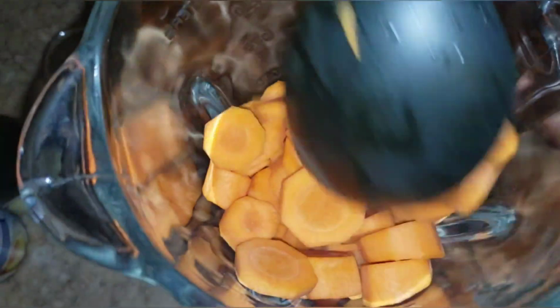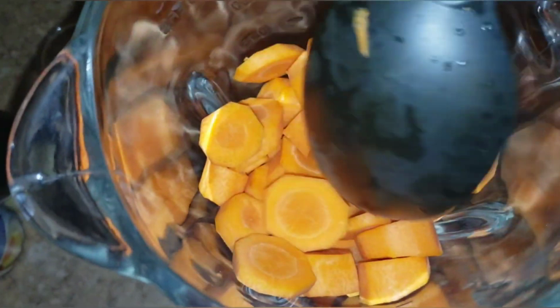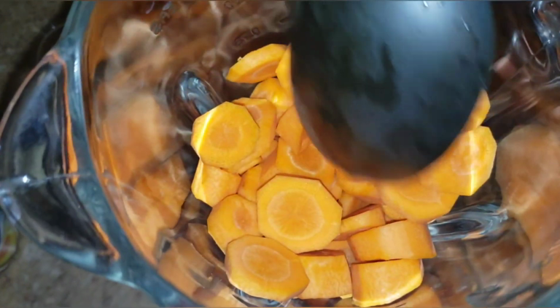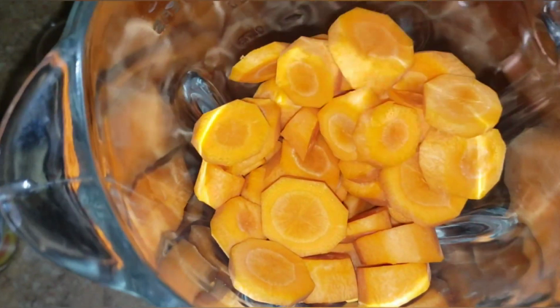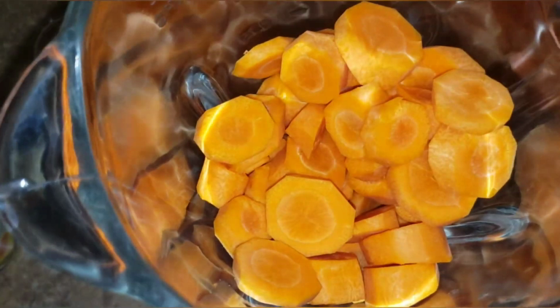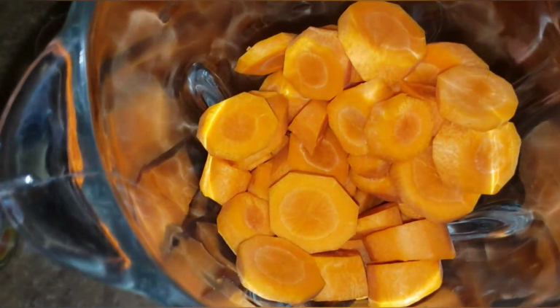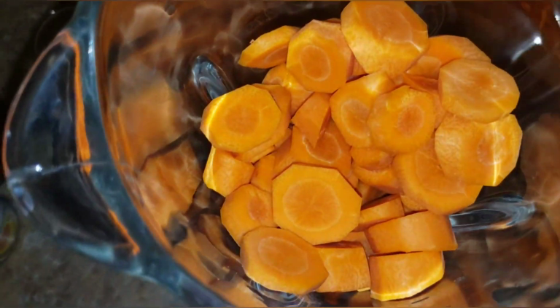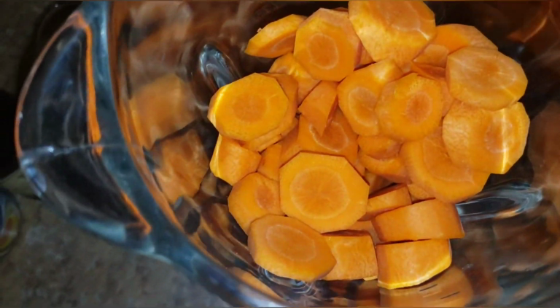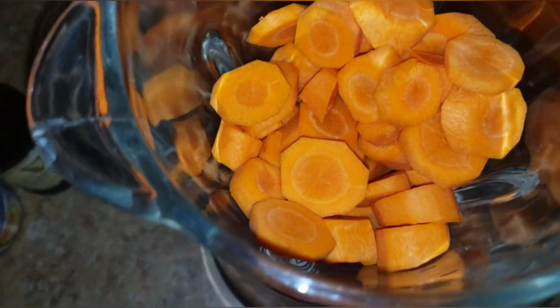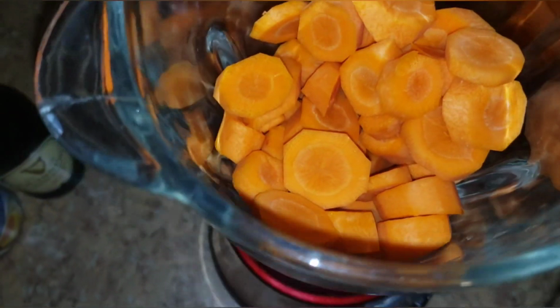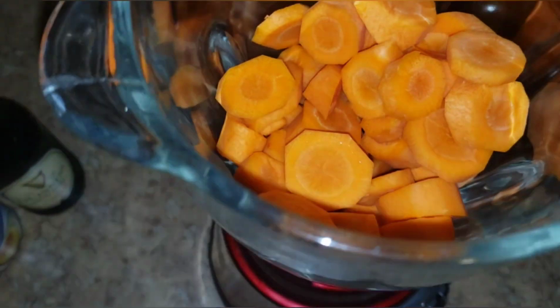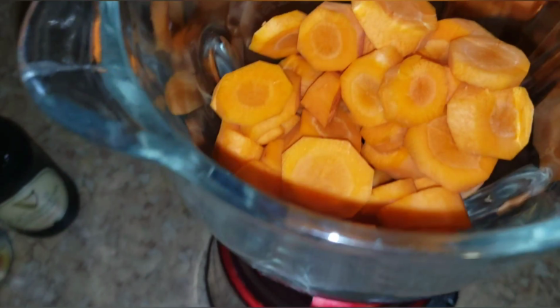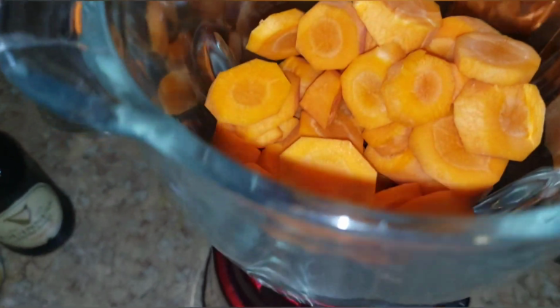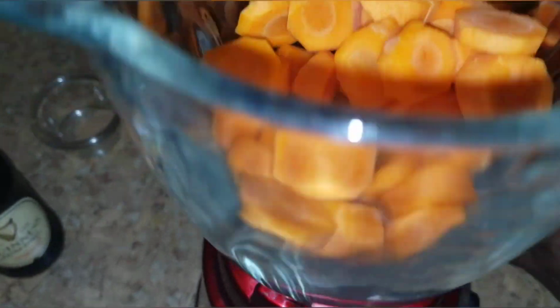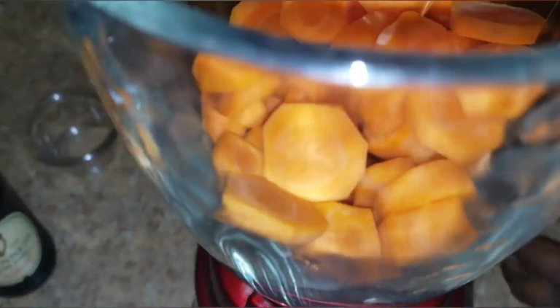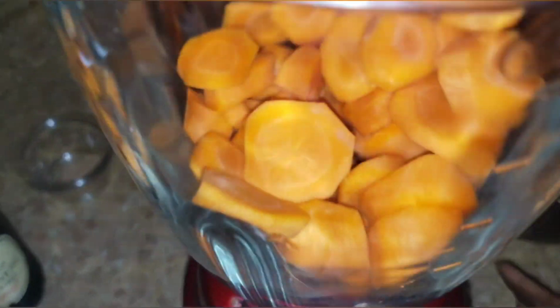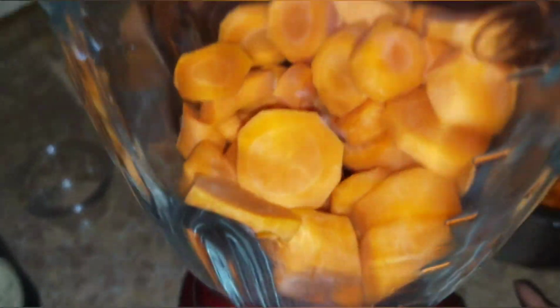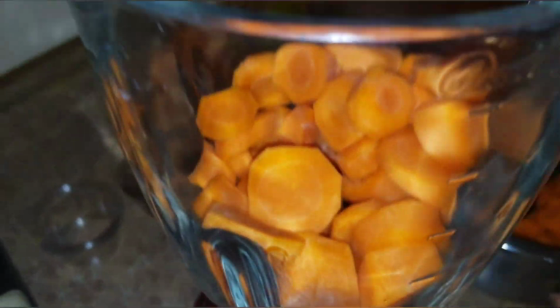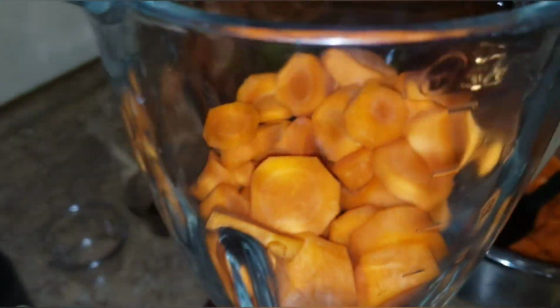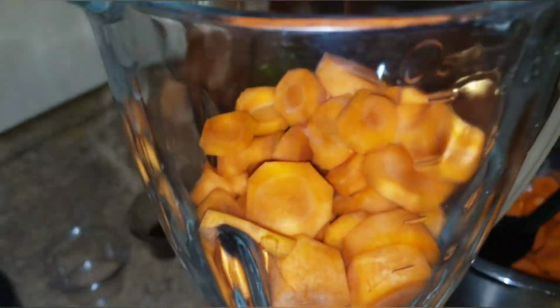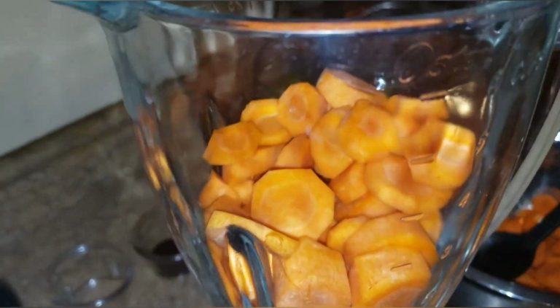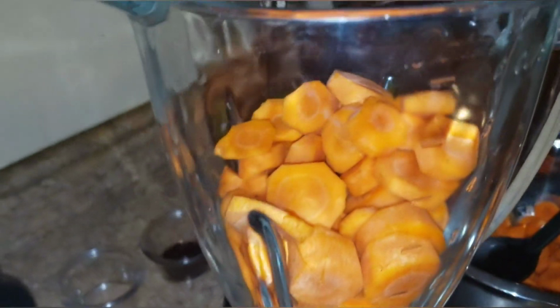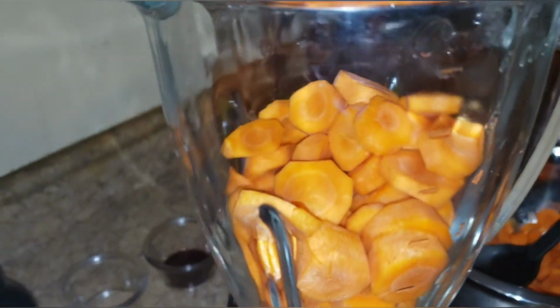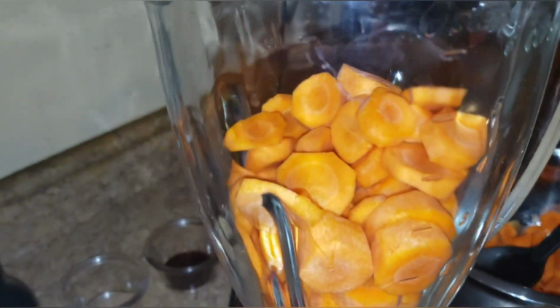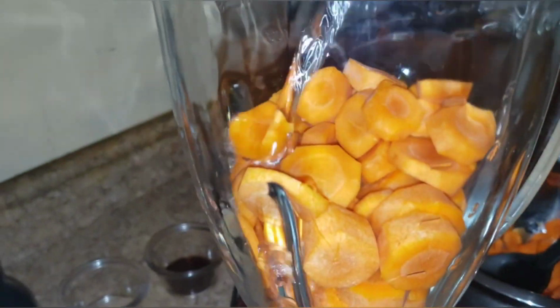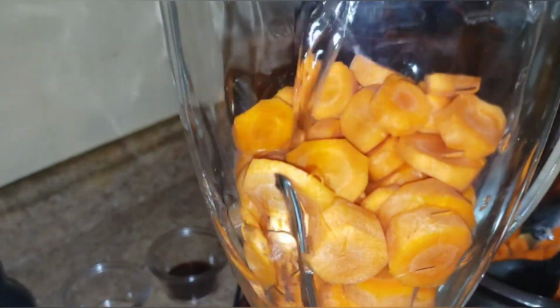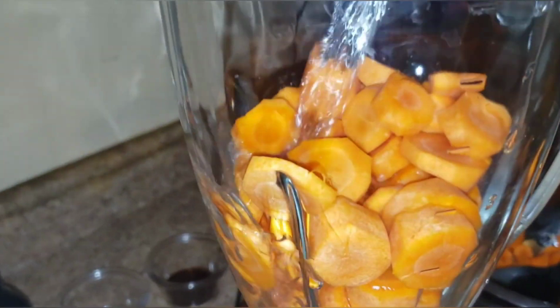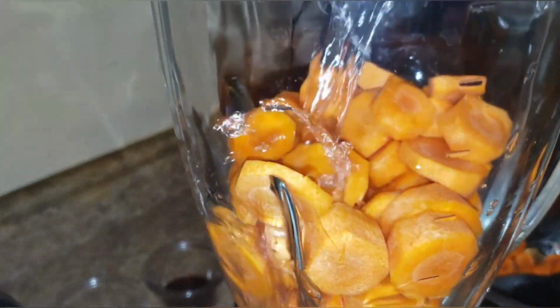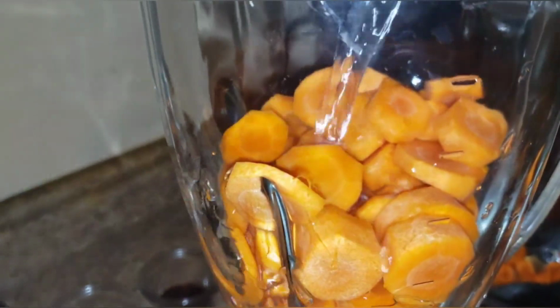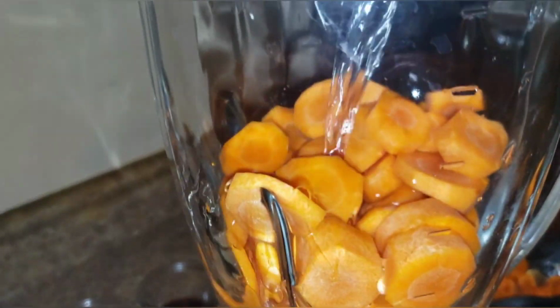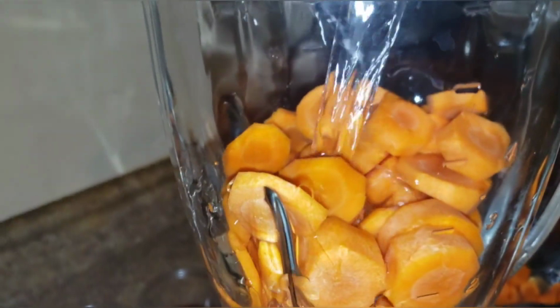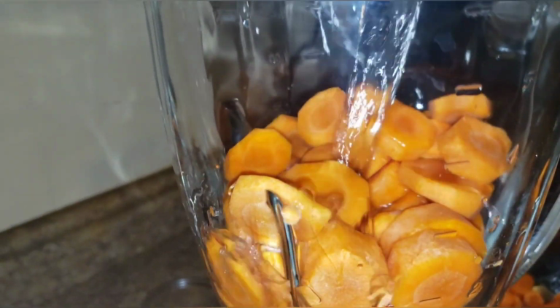So stay tuned. Alright guys, I'm gonna add some carrots to the blender and I'm just gonna add enough water to cover the carrots.